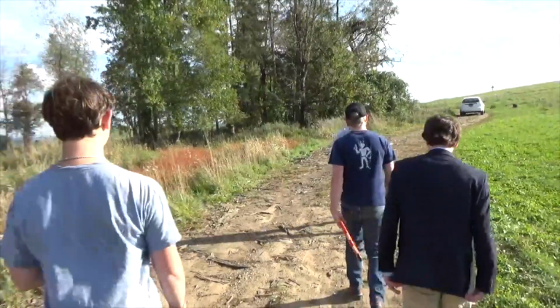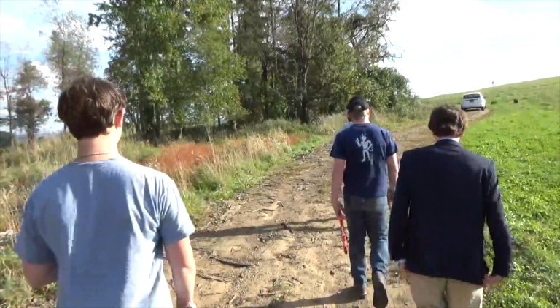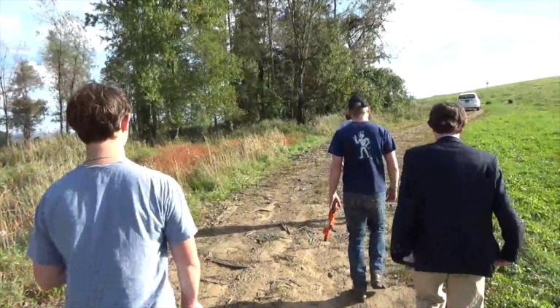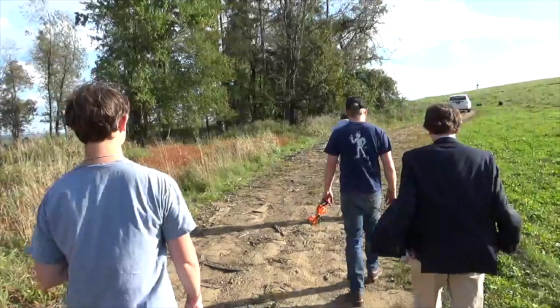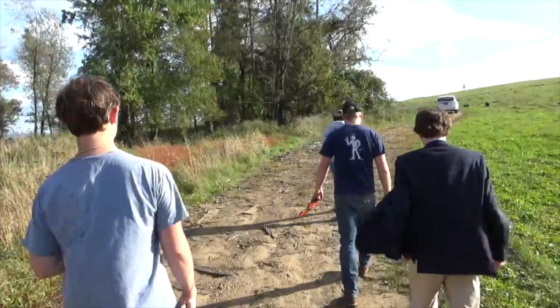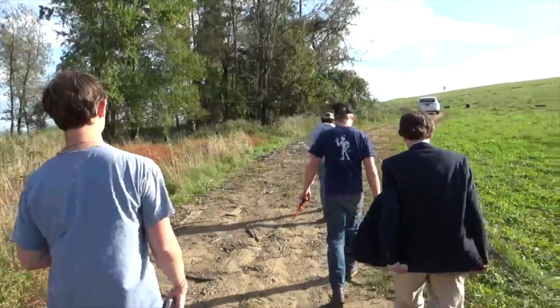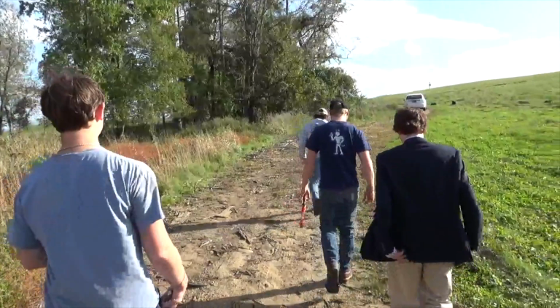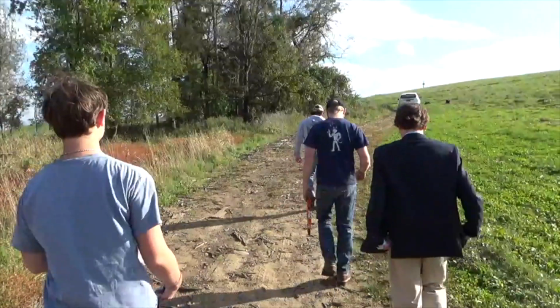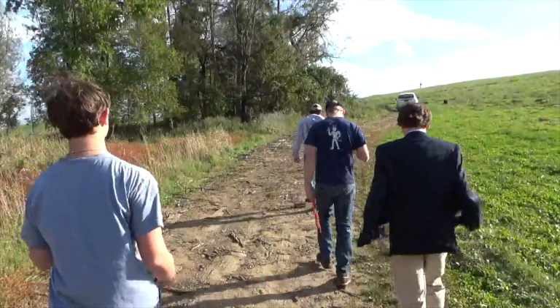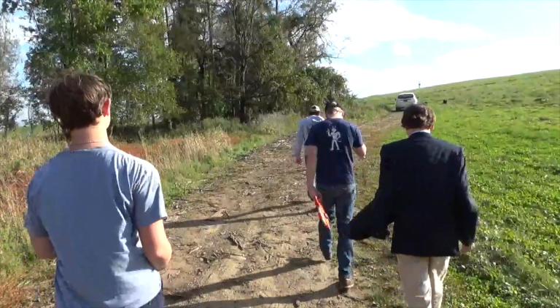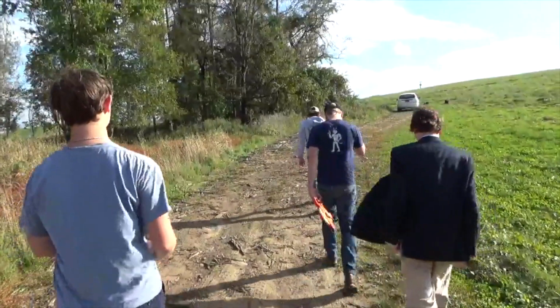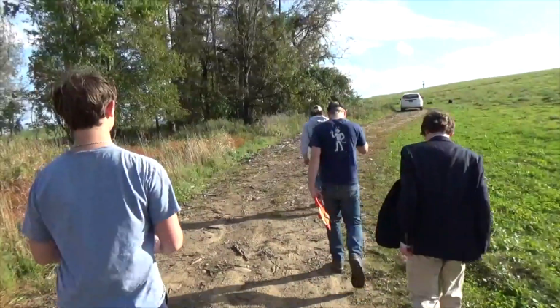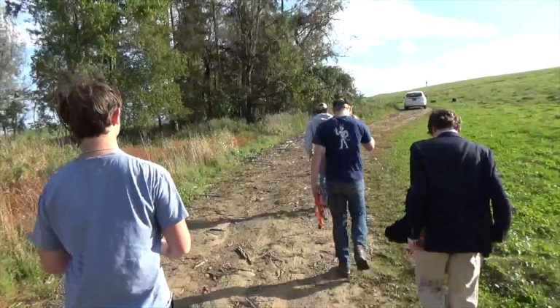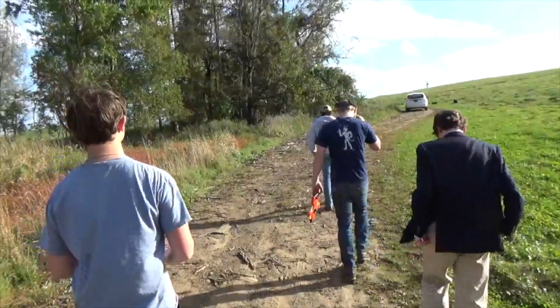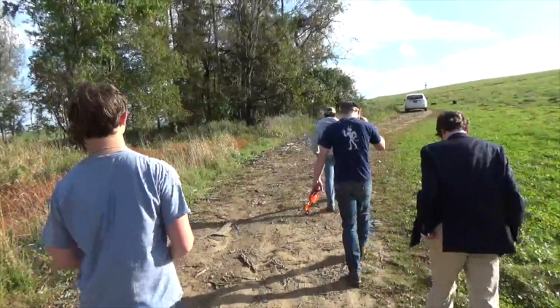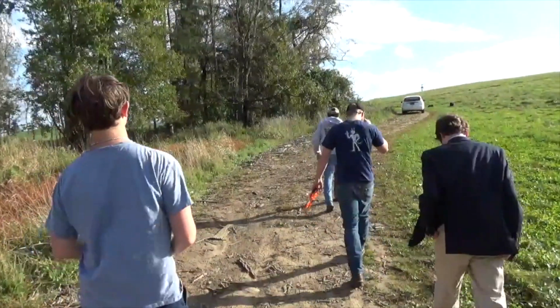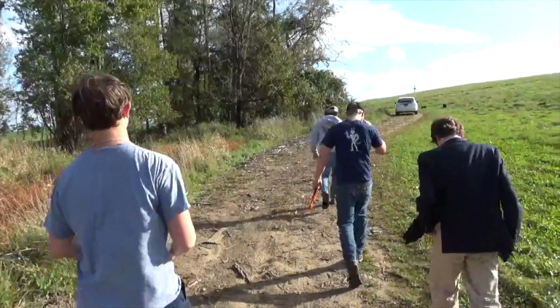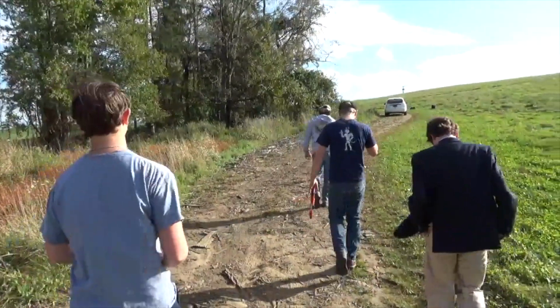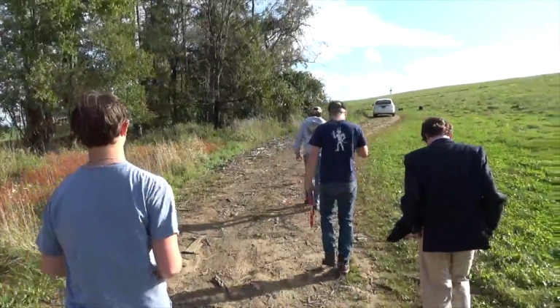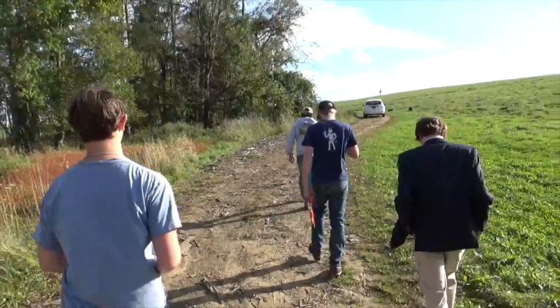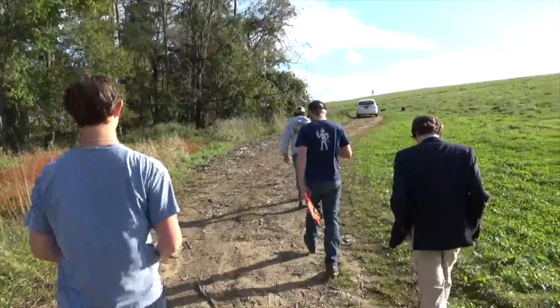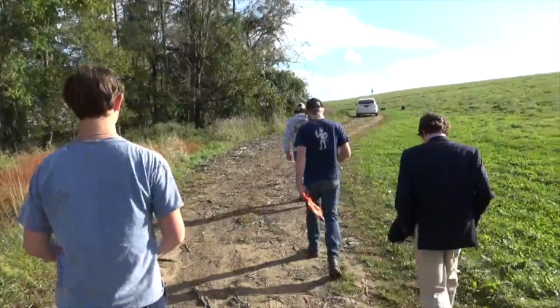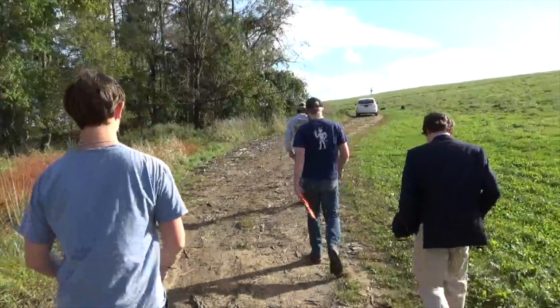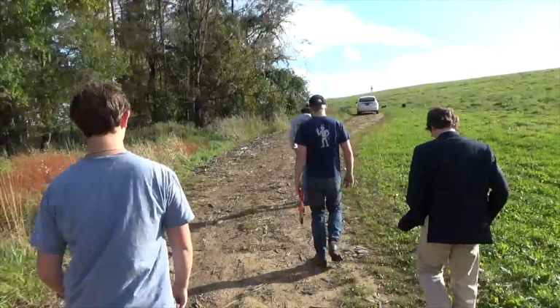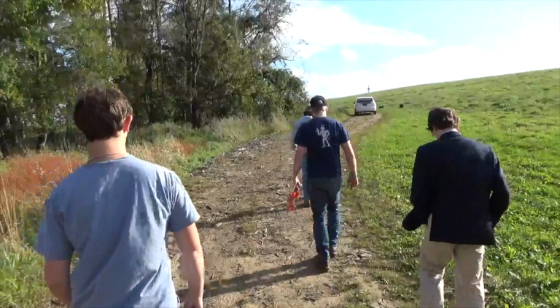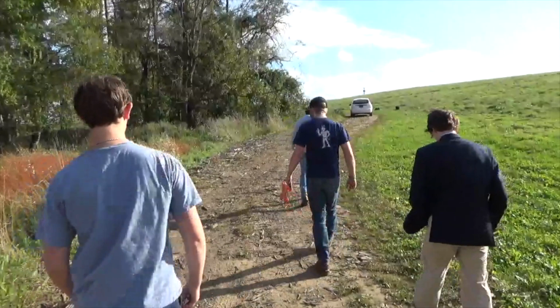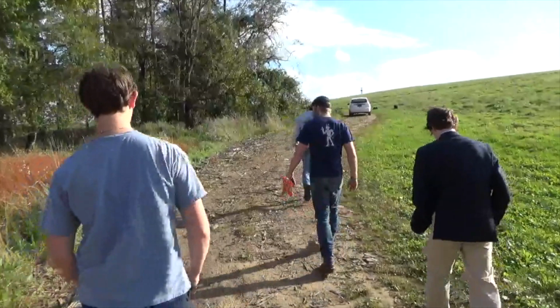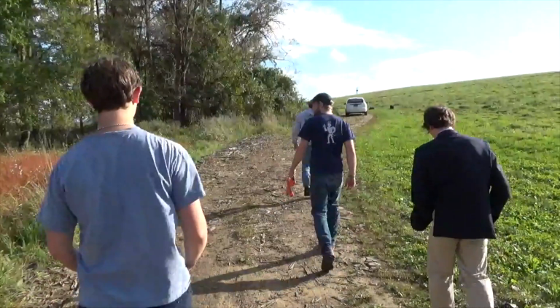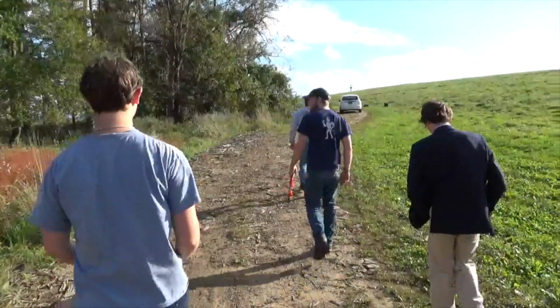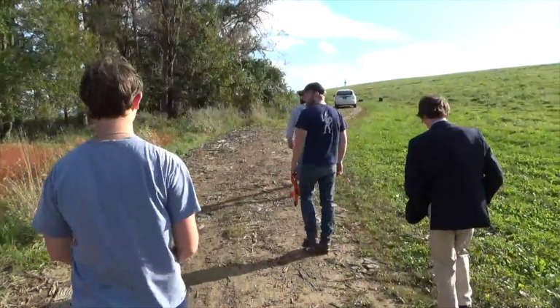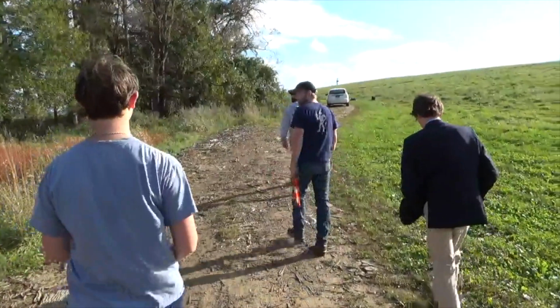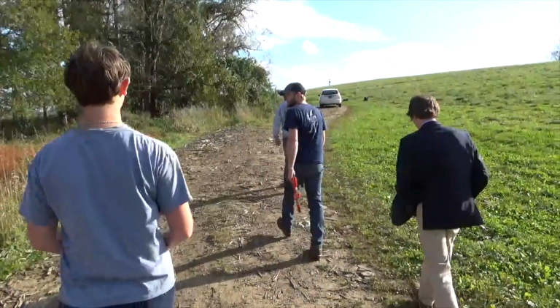Satisfied with their contribution to the world's understanding of these amazing trees, the team sets off in search of their next great scientific adventure.